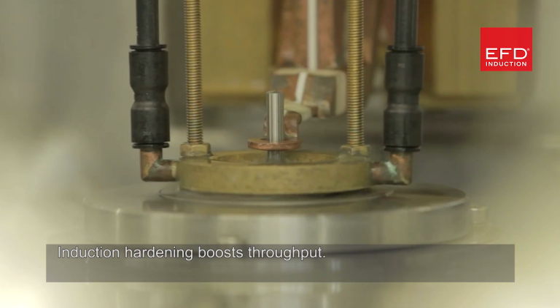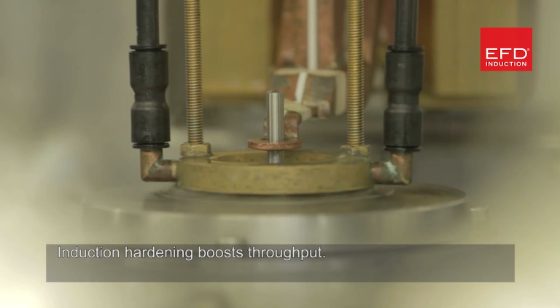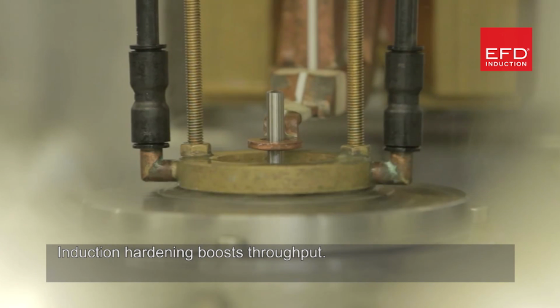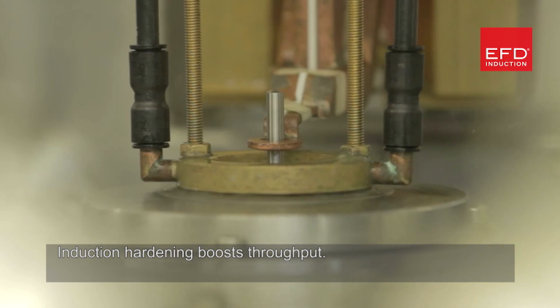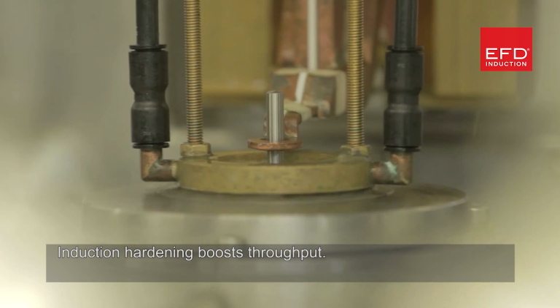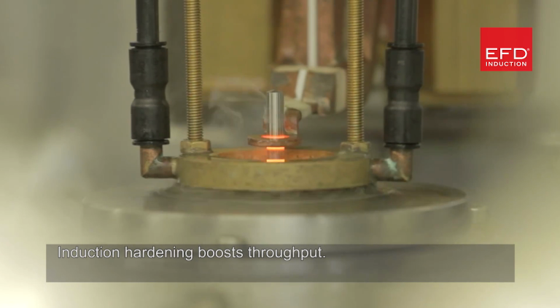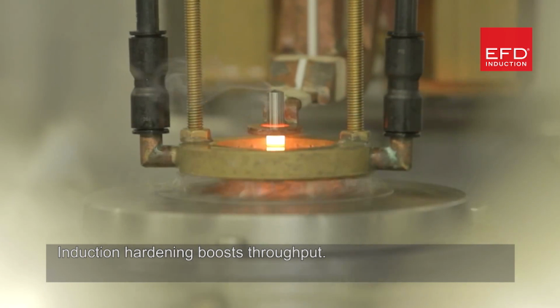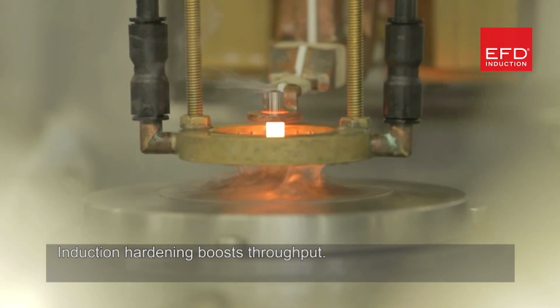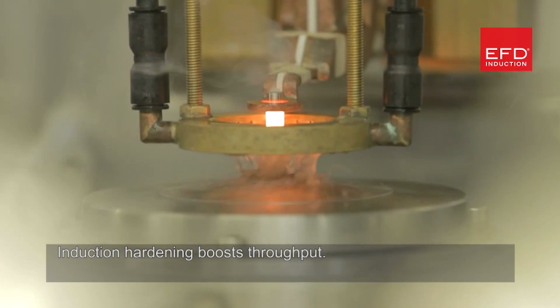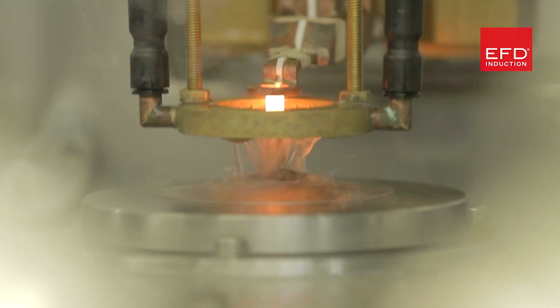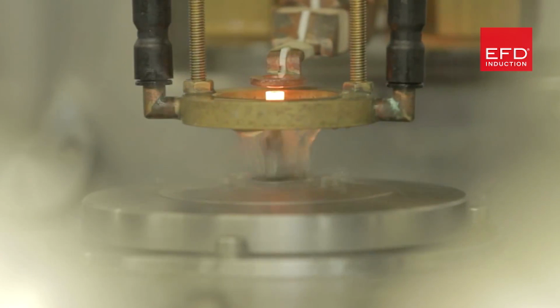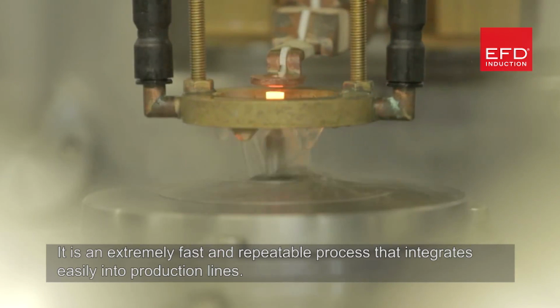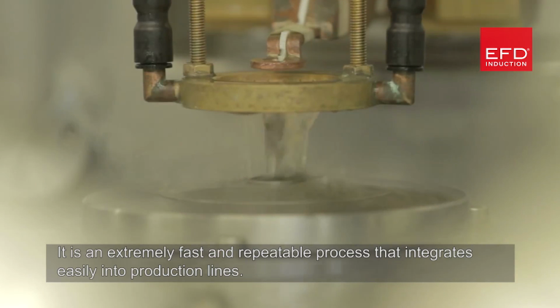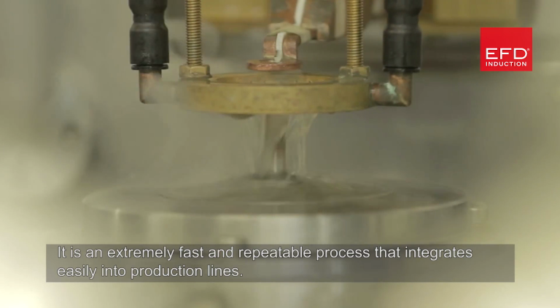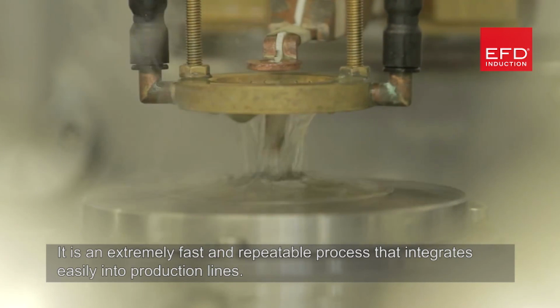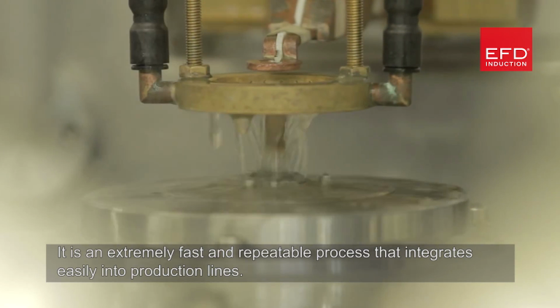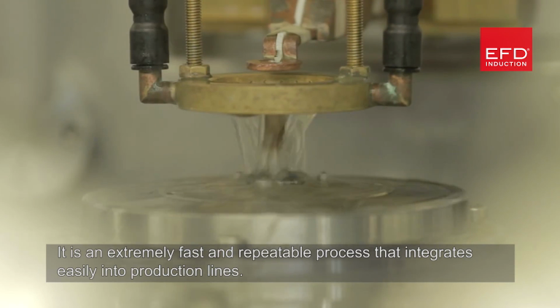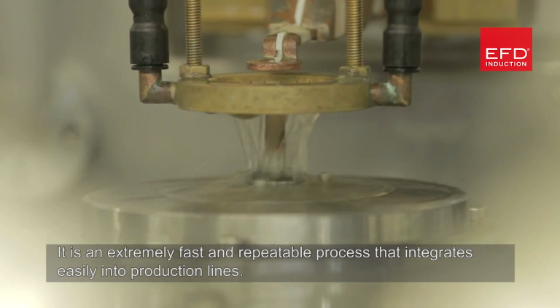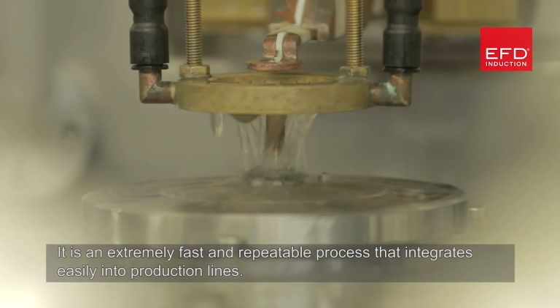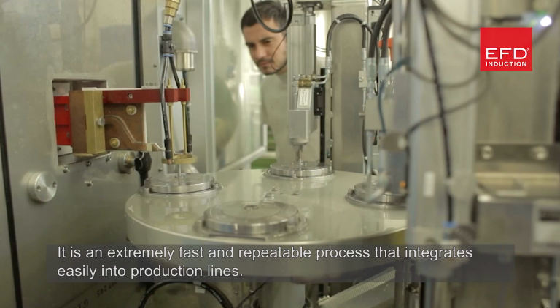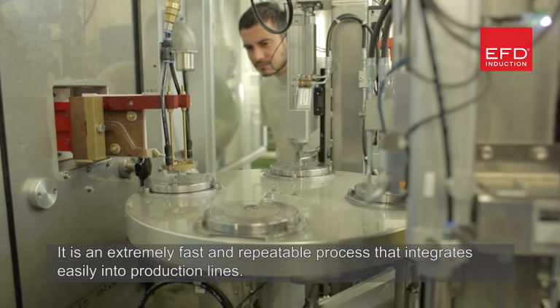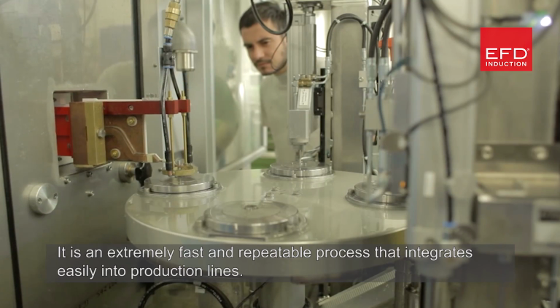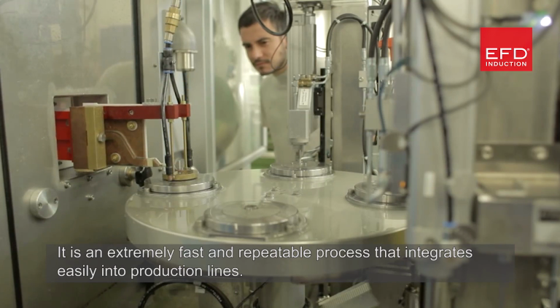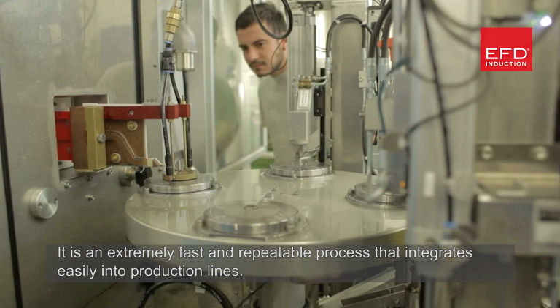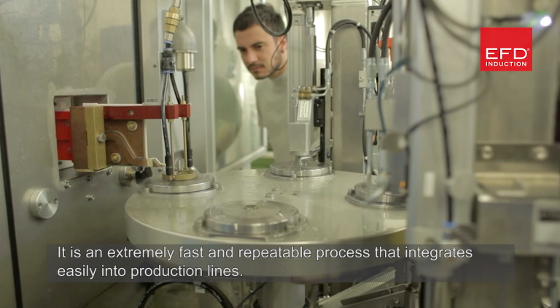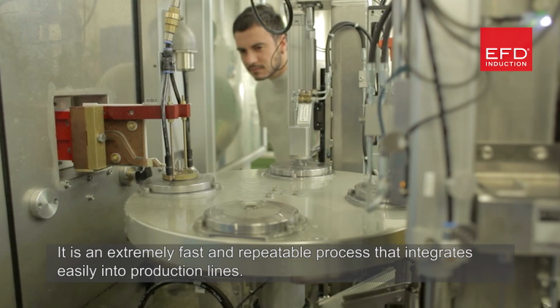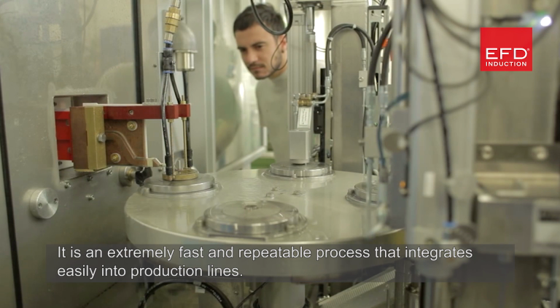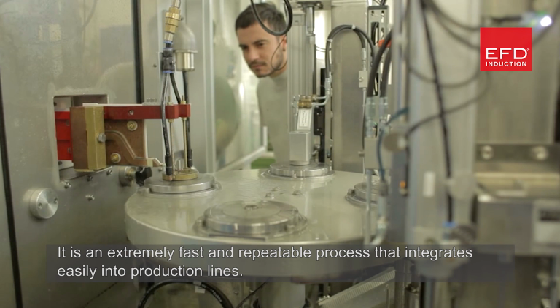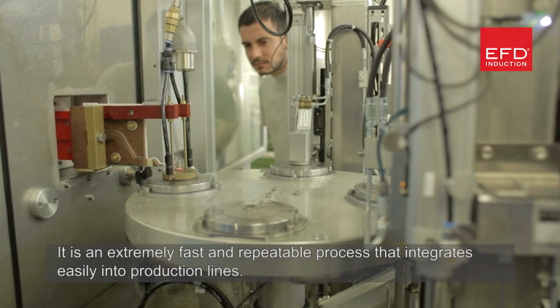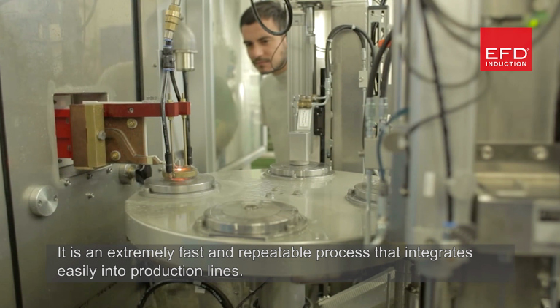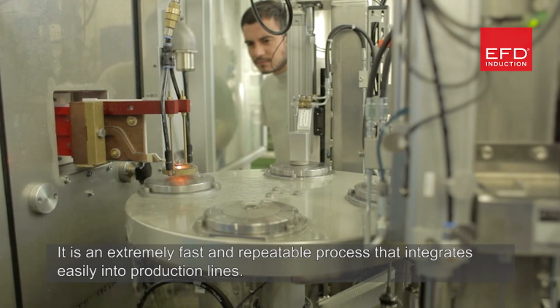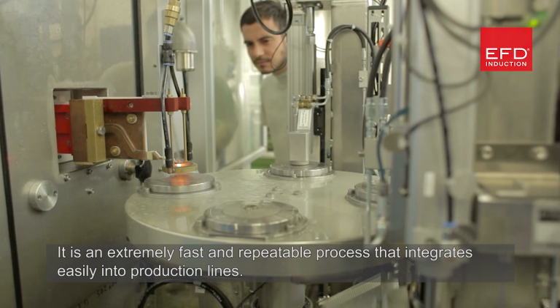Induction hardening boosts throughput. It's an extremely fast and repeatable process that integrates easily into production lines.